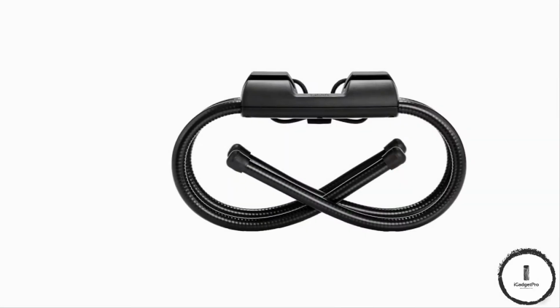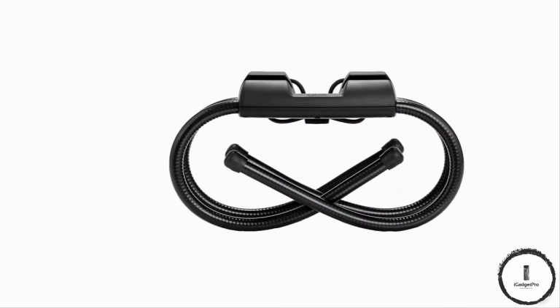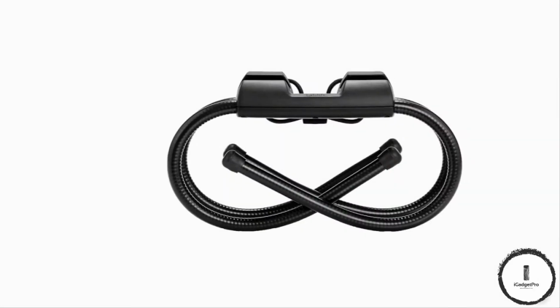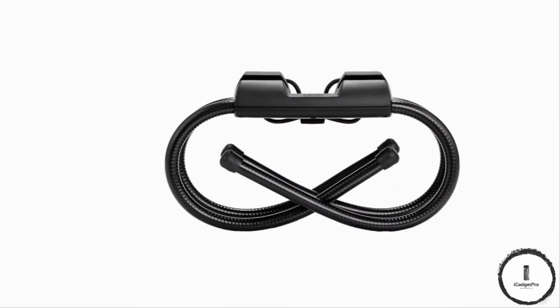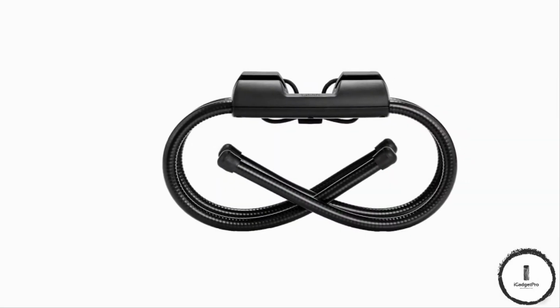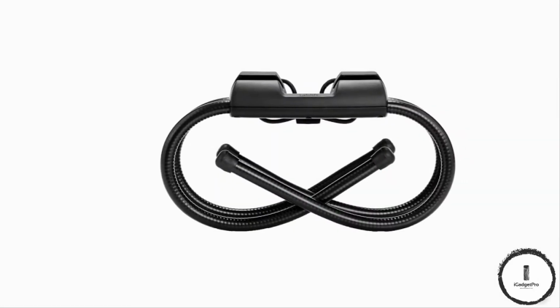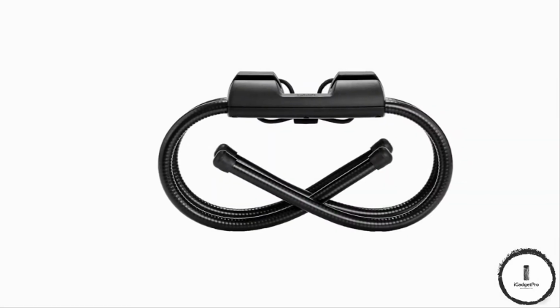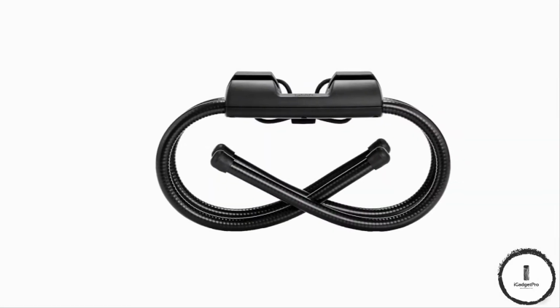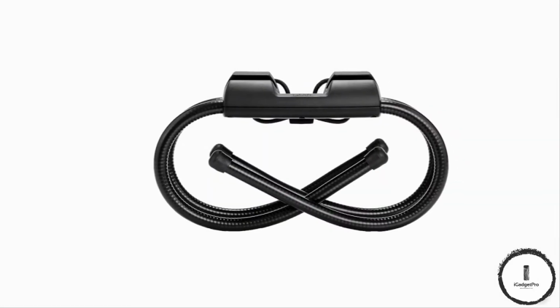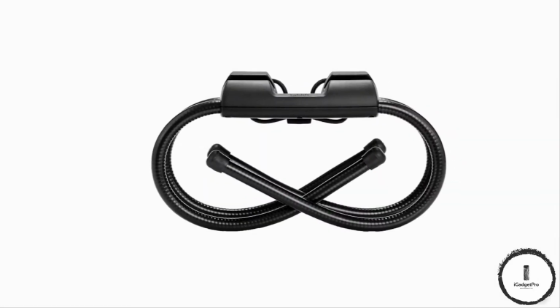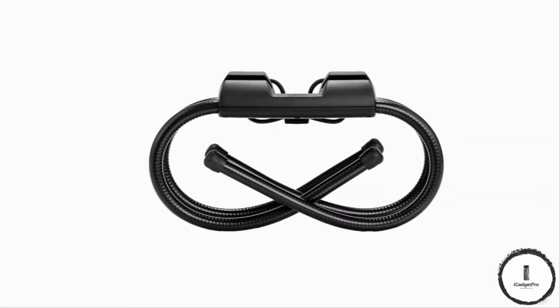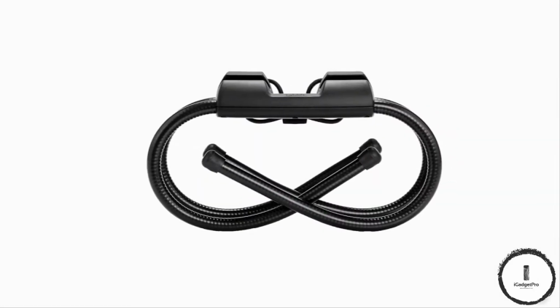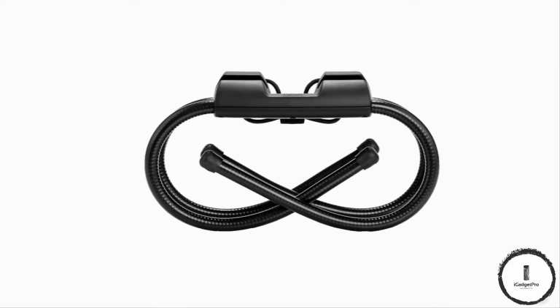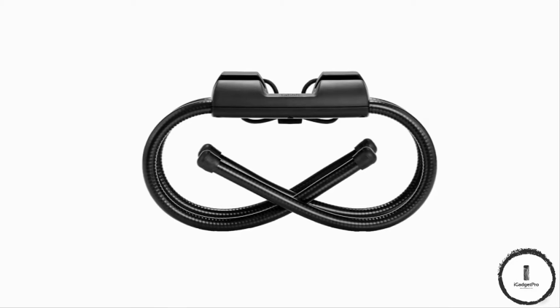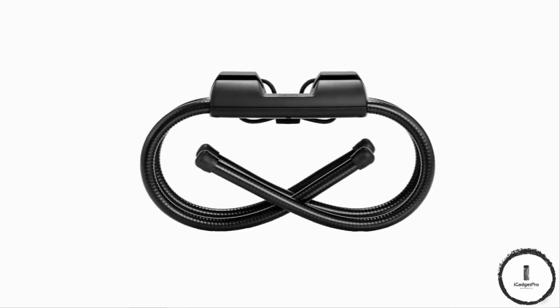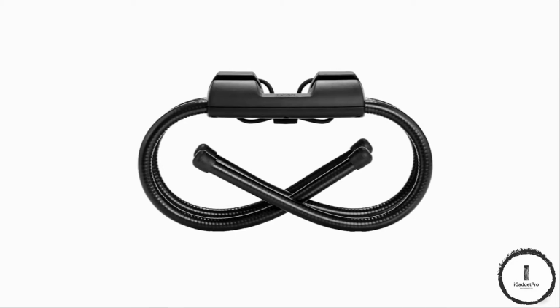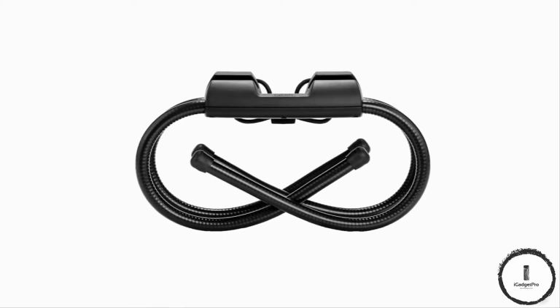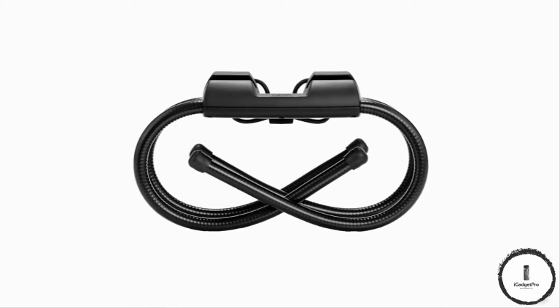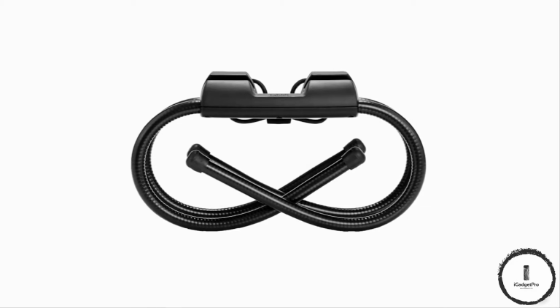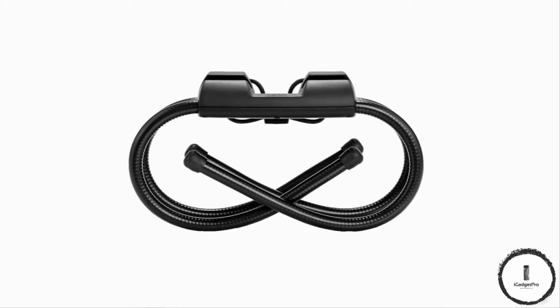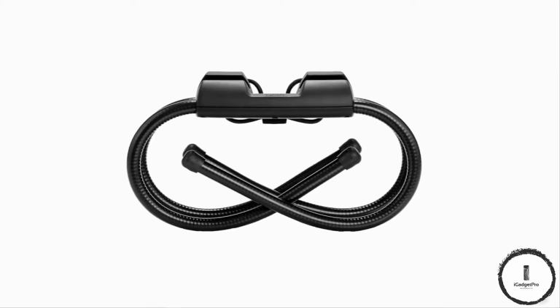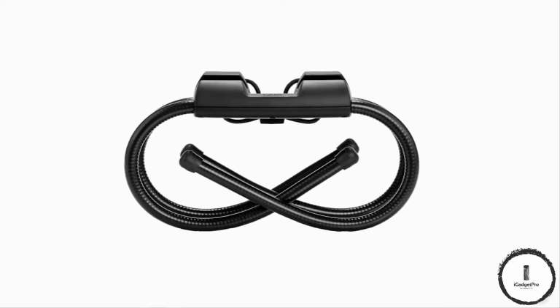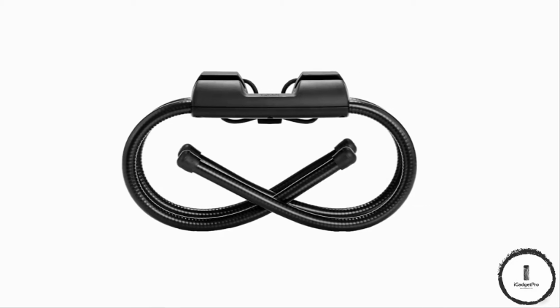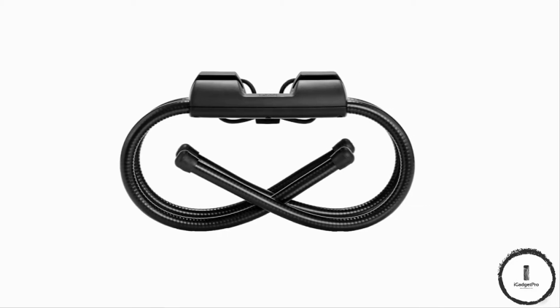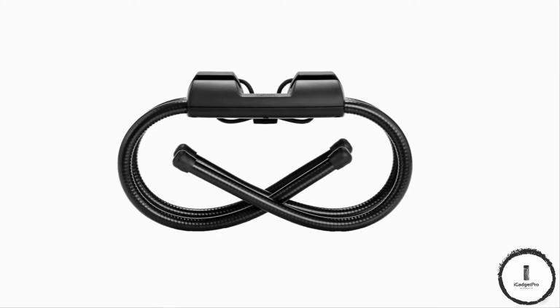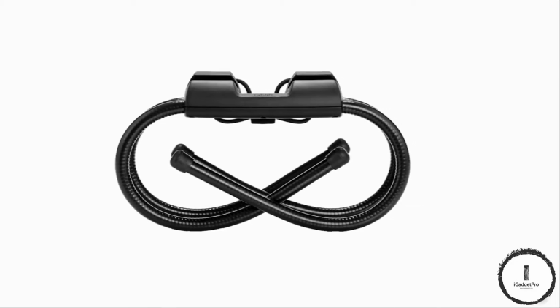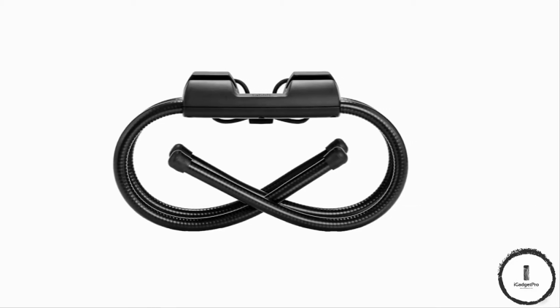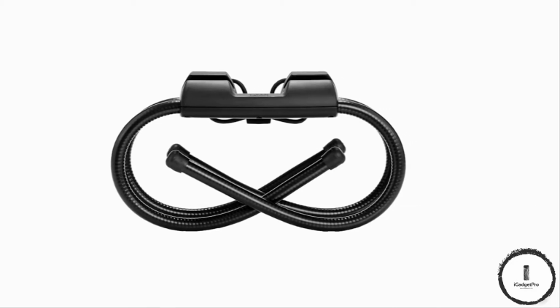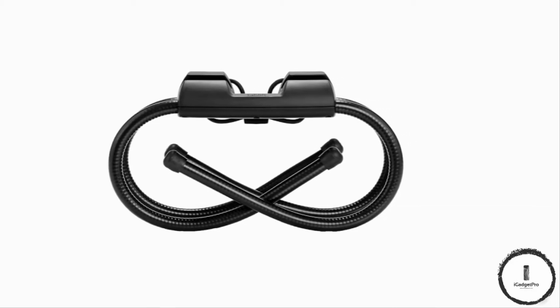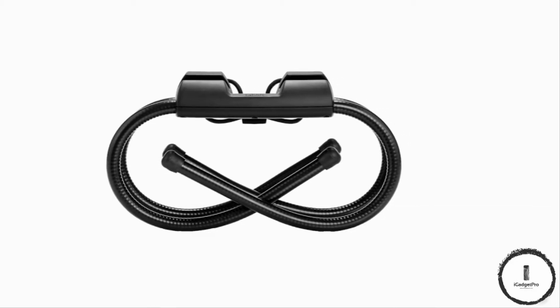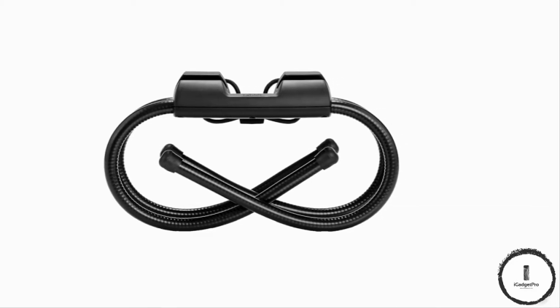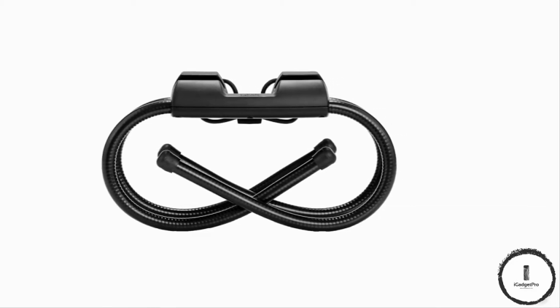When you aren't using TabLift, the legs are so flexible that the whole stand folds down to a fraction of its size.